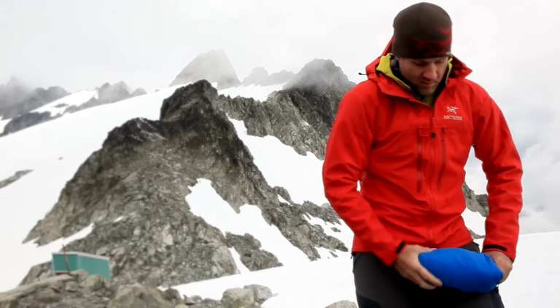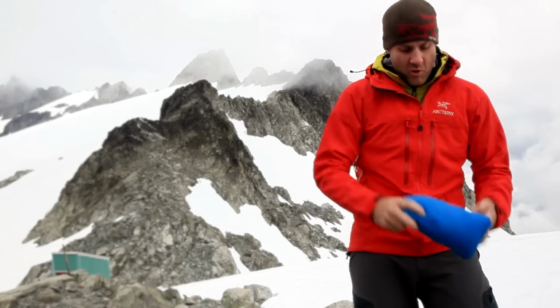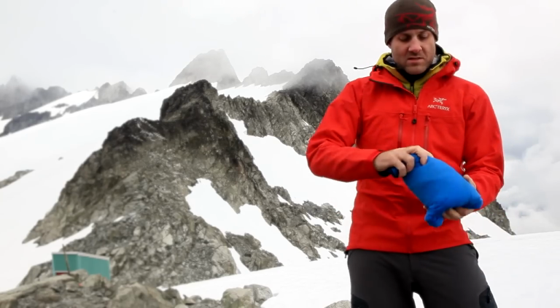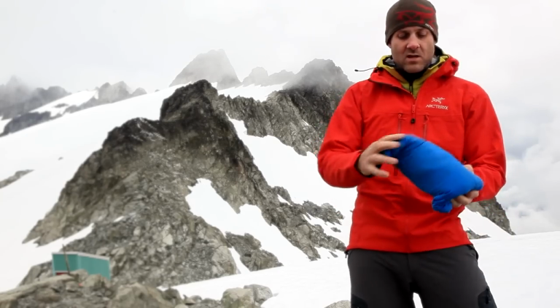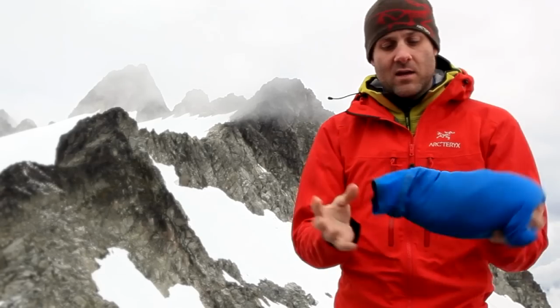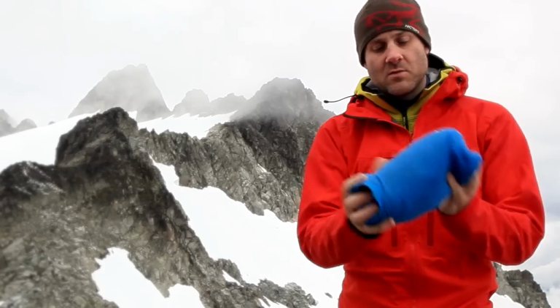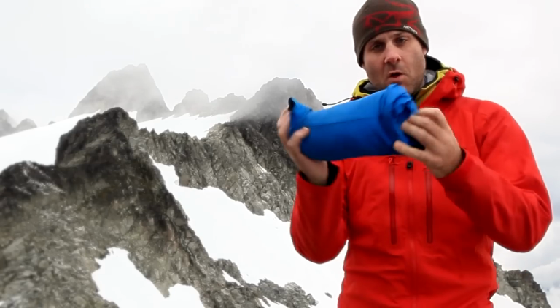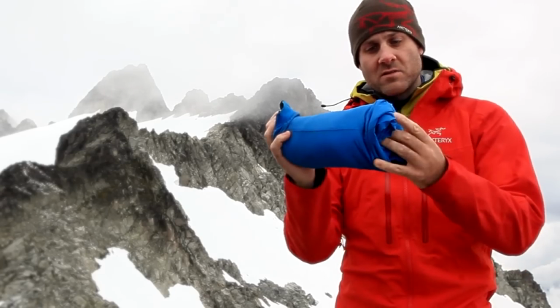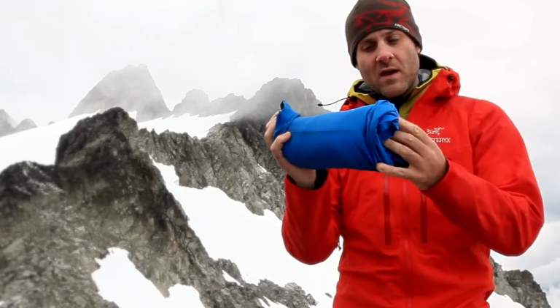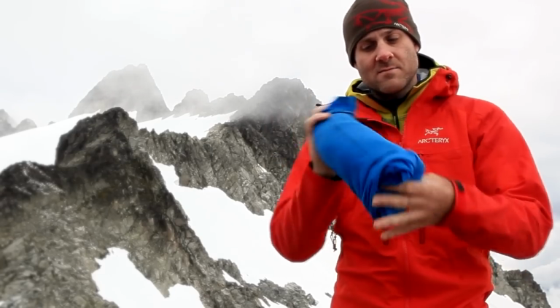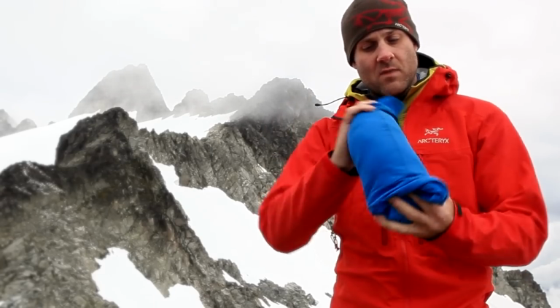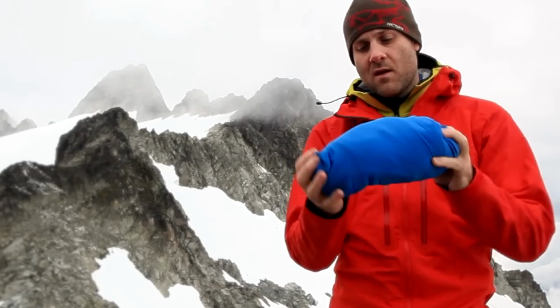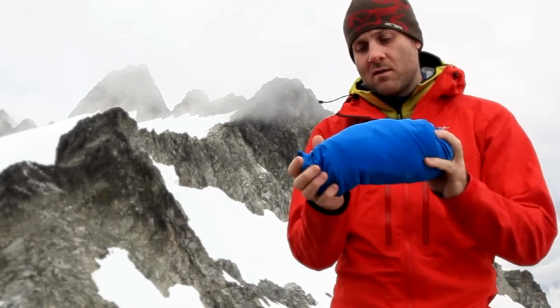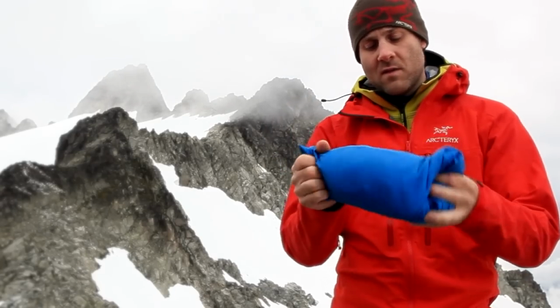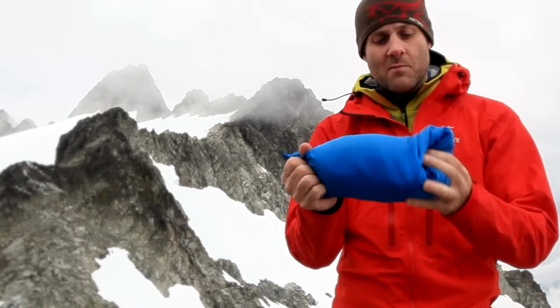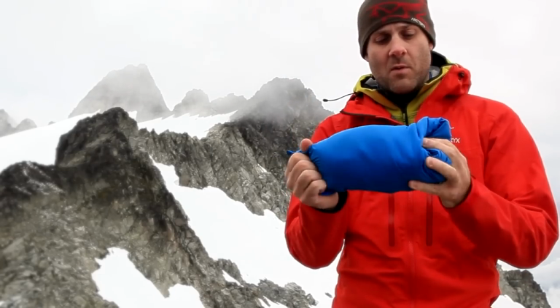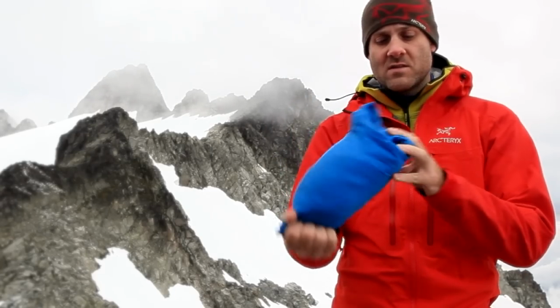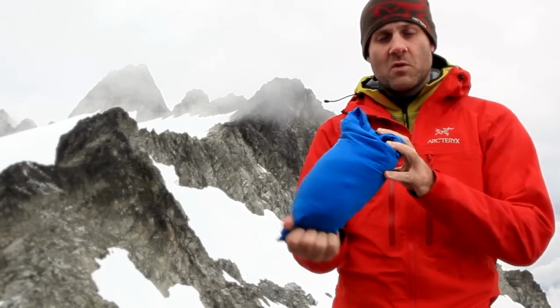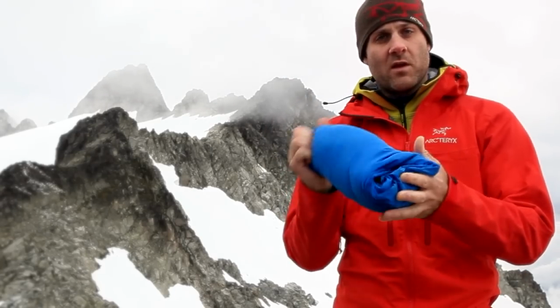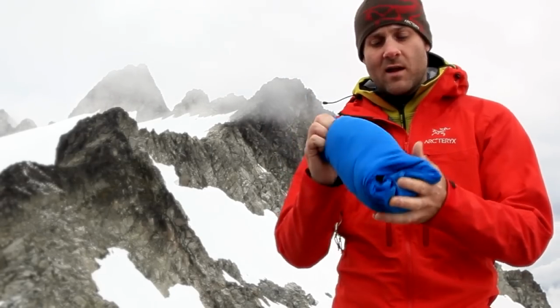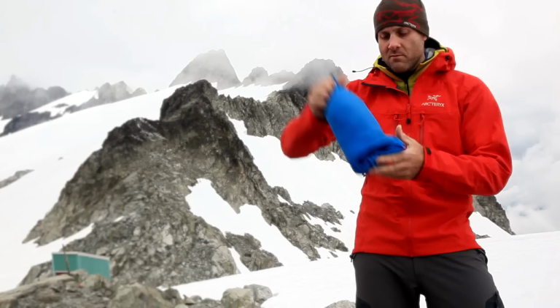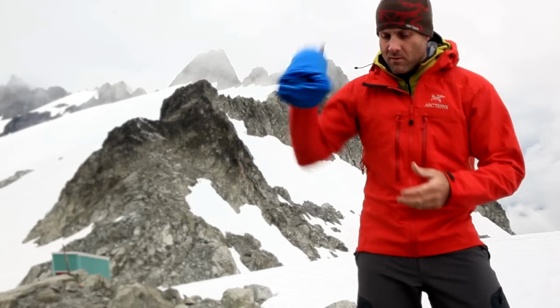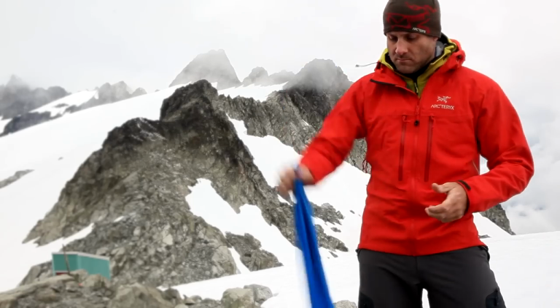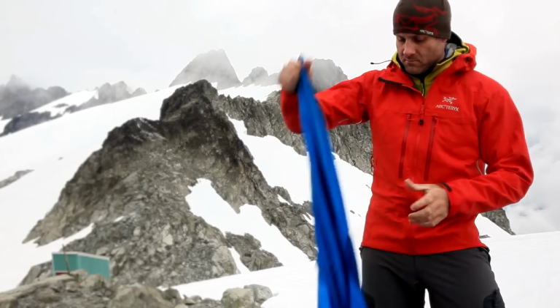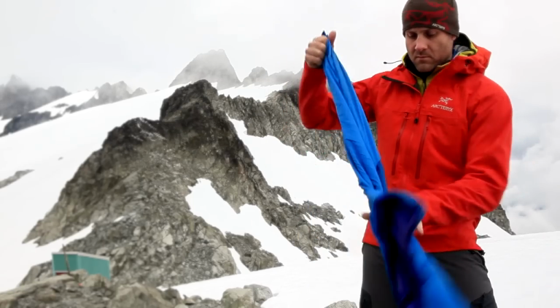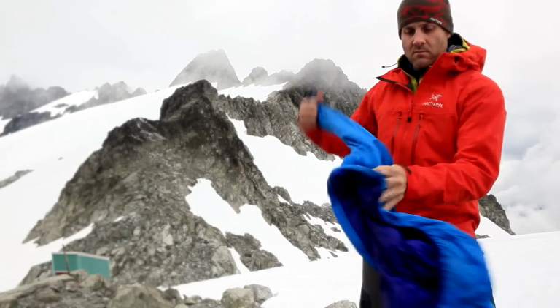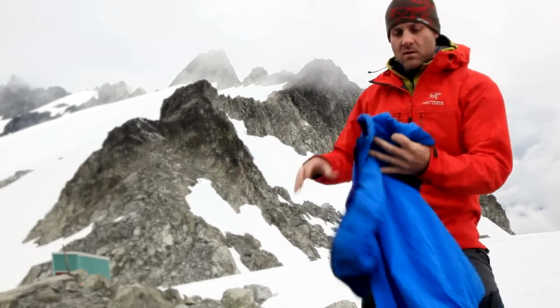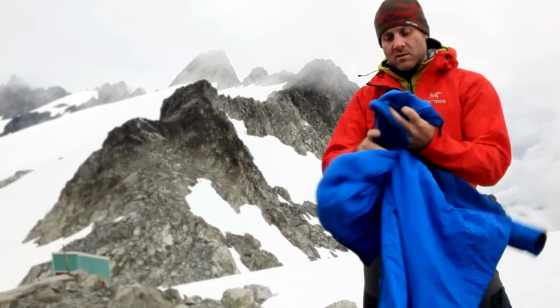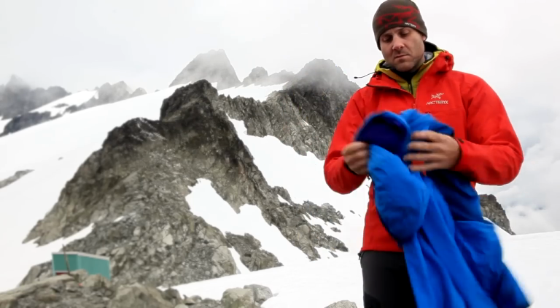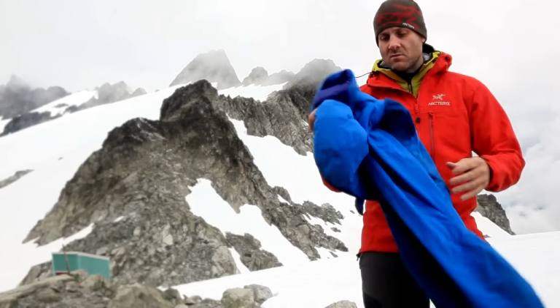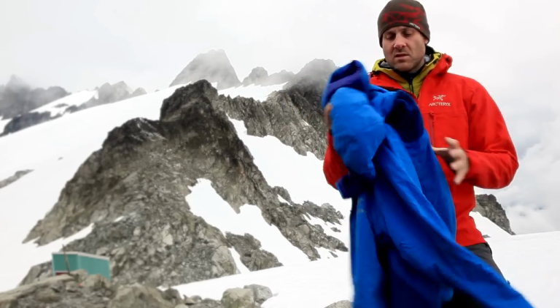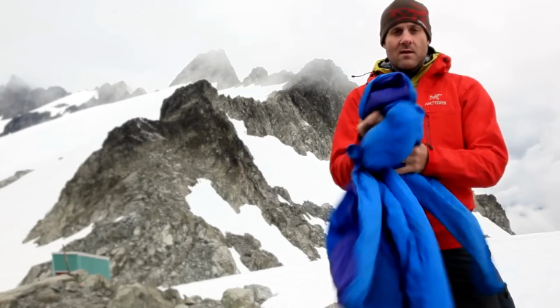It compresses the jacket into a smaller space, and then the neat part about this, when you want to get it out, it just comes out just like that.